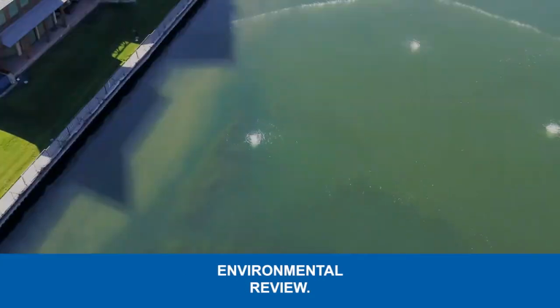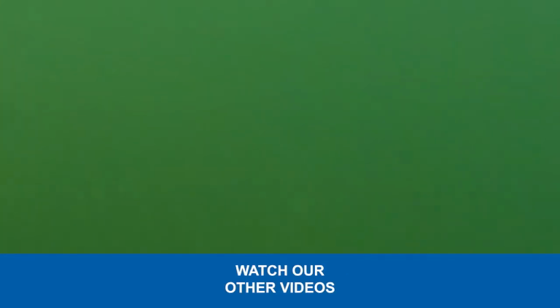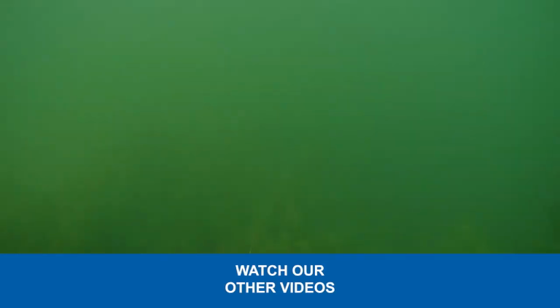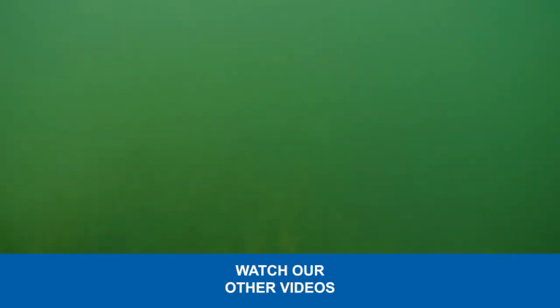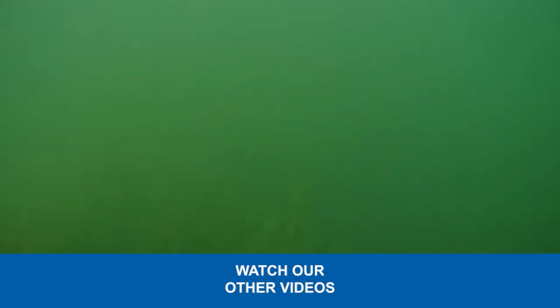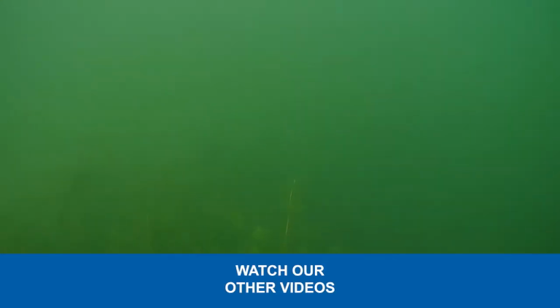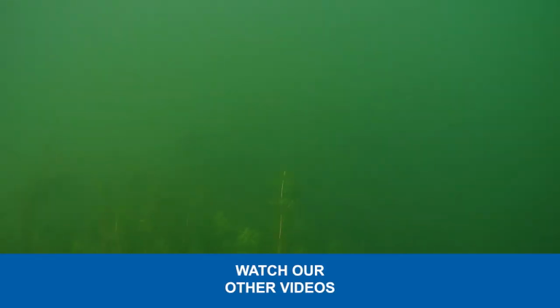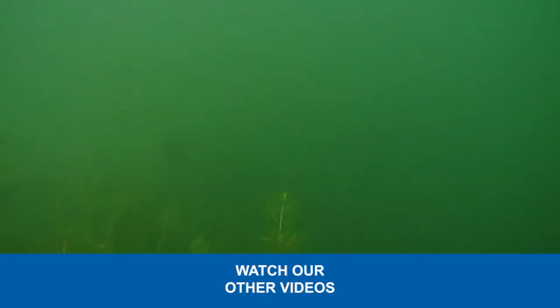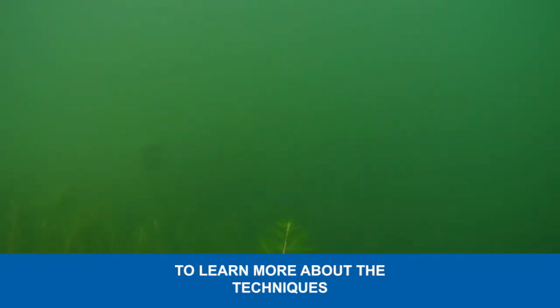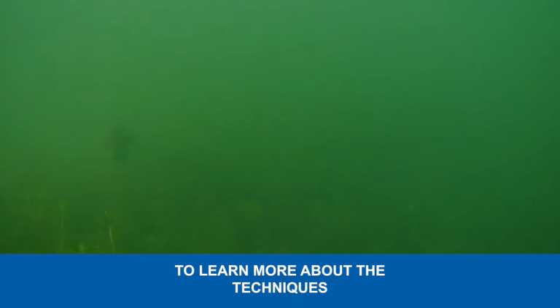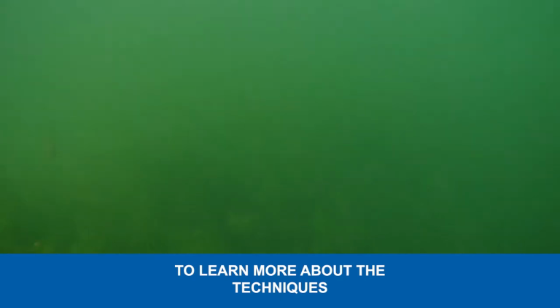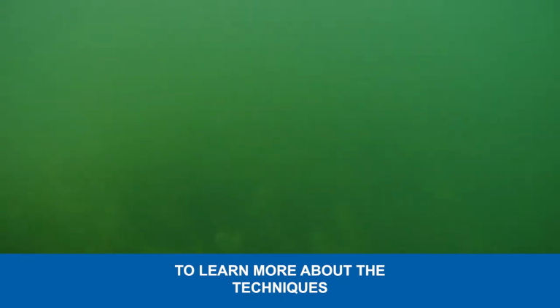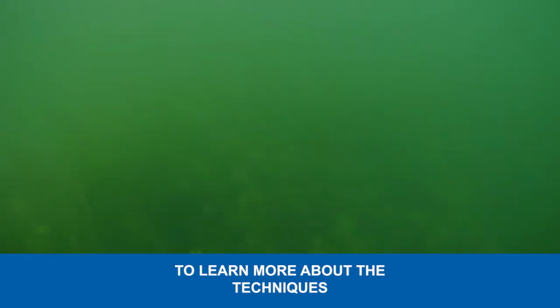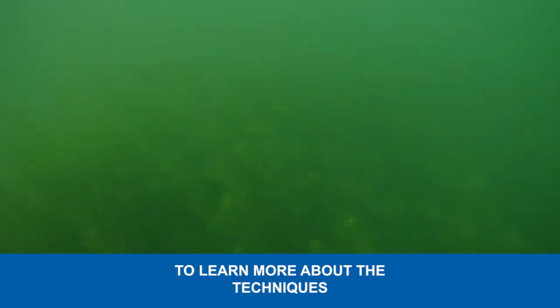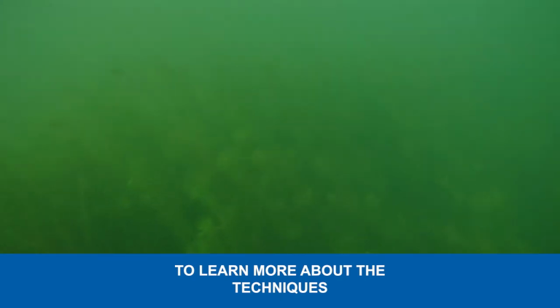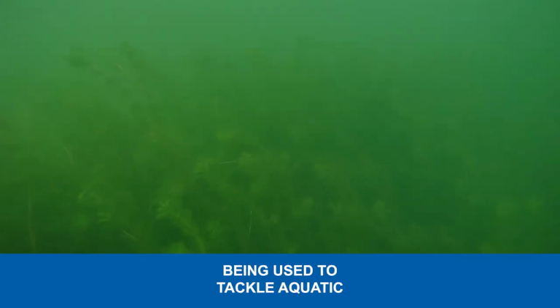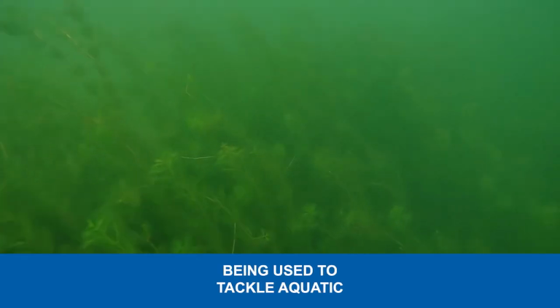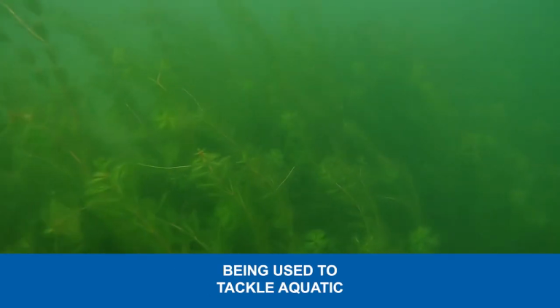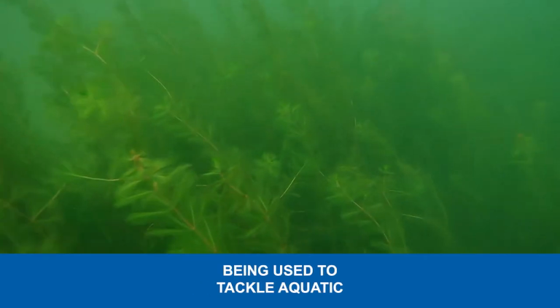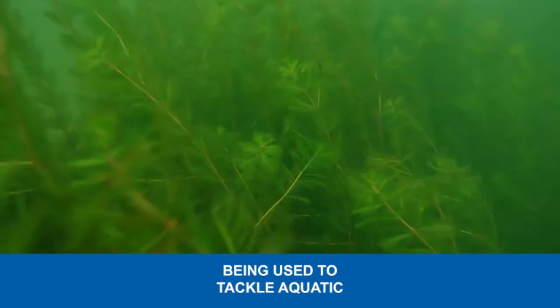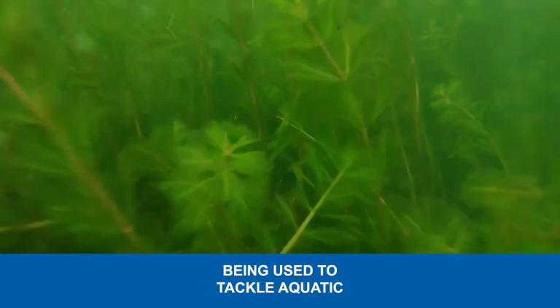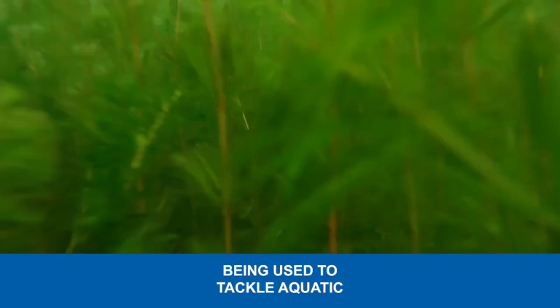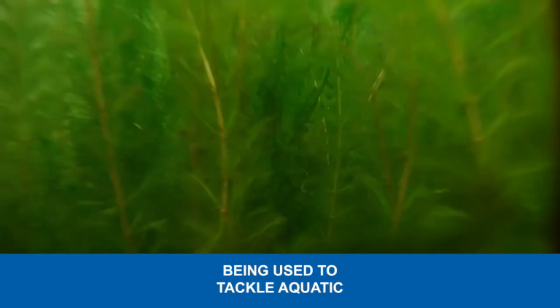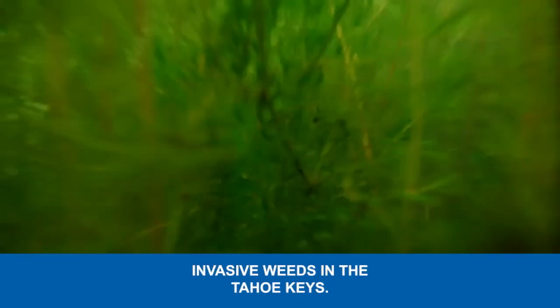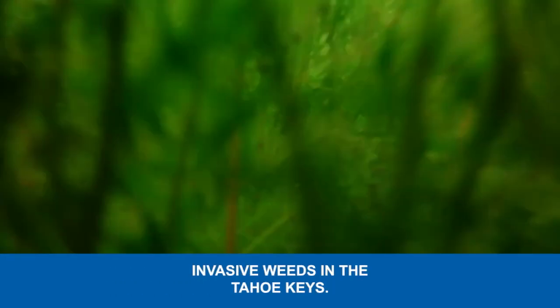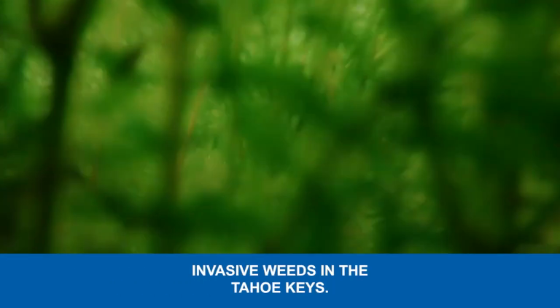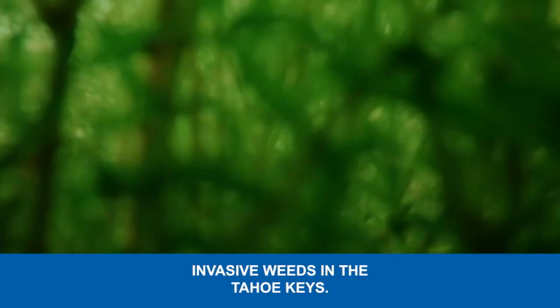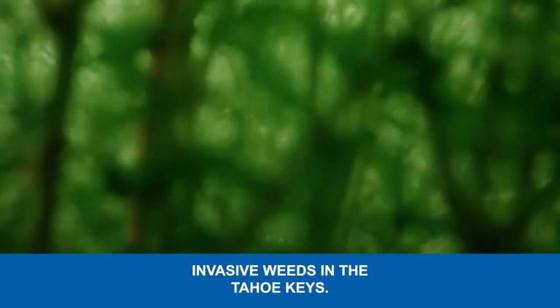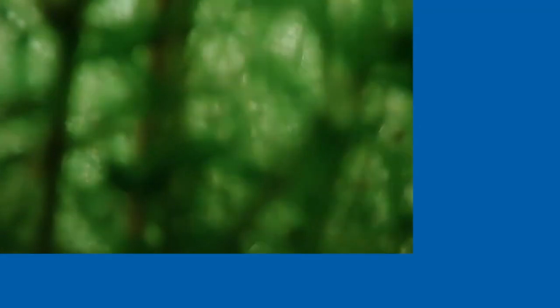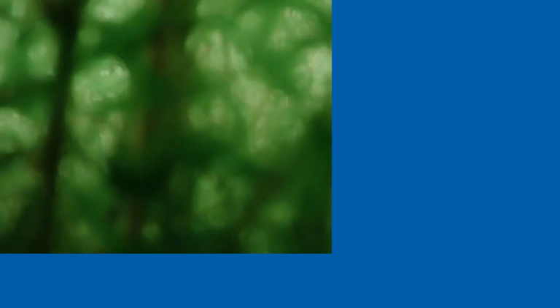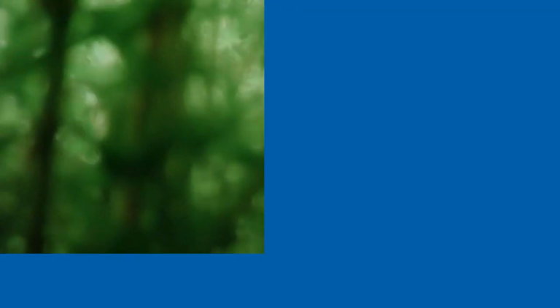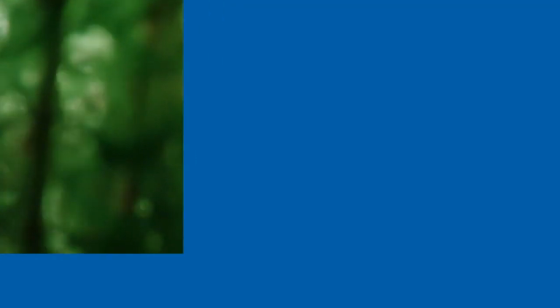Watch our other videos to learn more about the techniques being used to tackle aquatic invasive weeds in the Tahoe Keys.